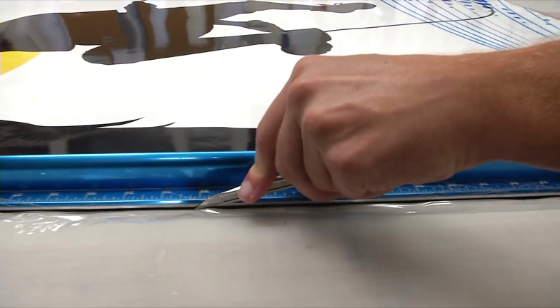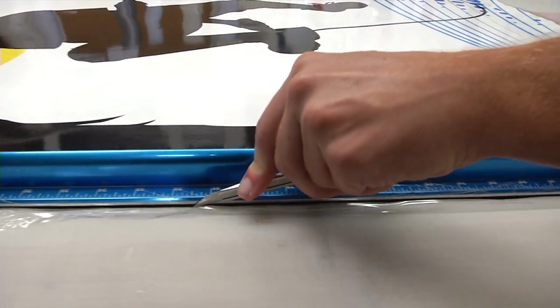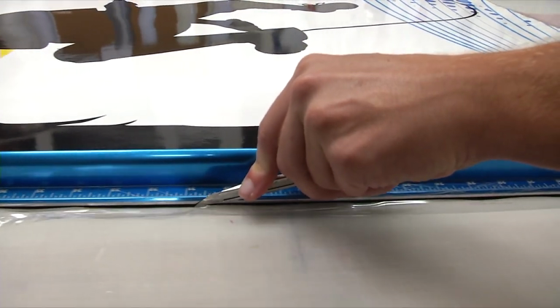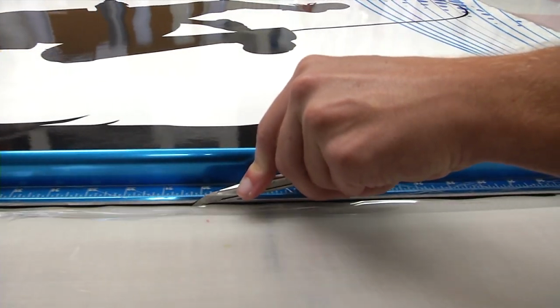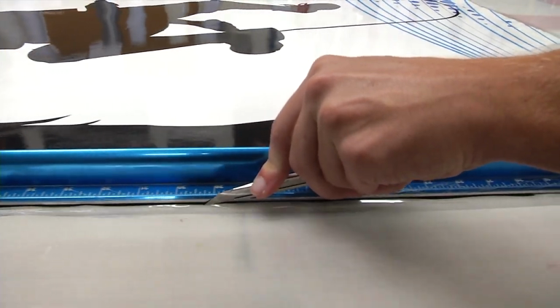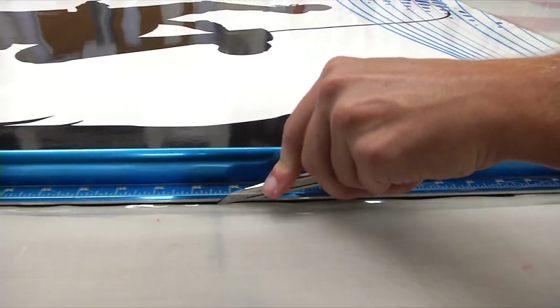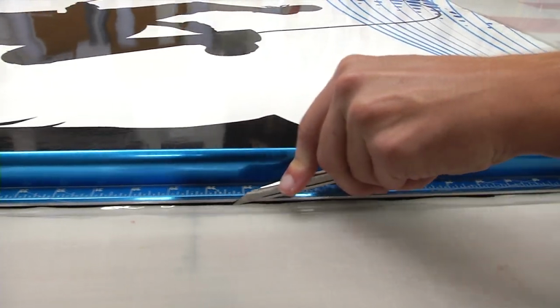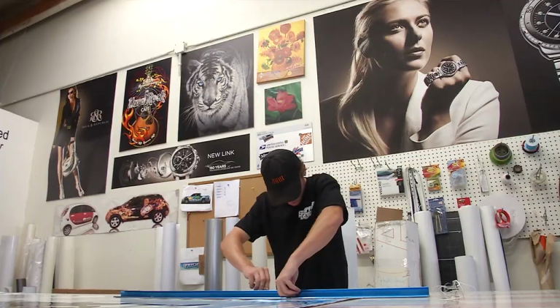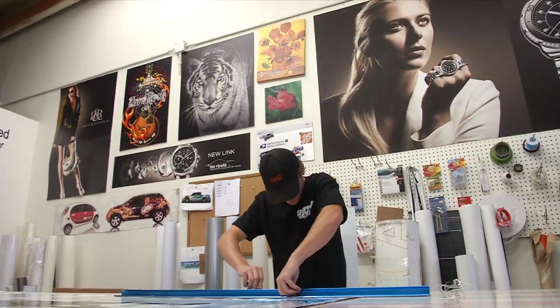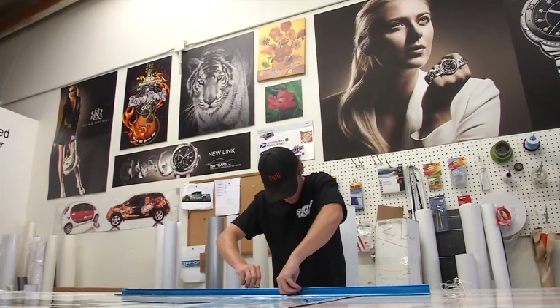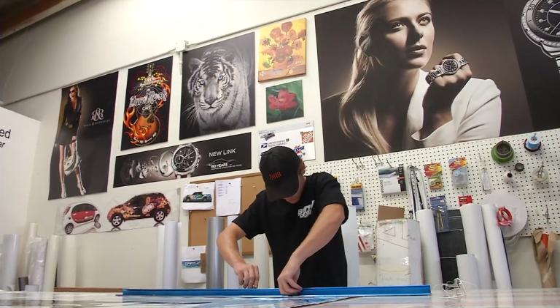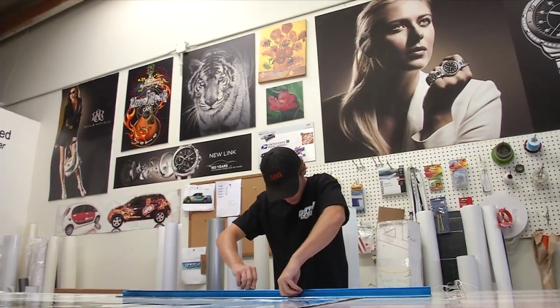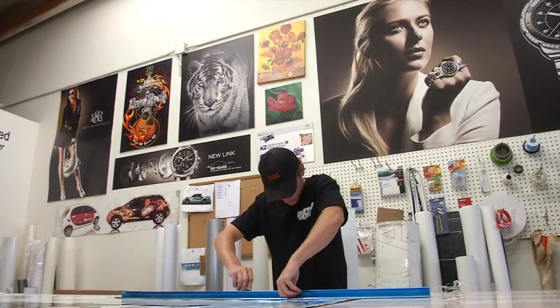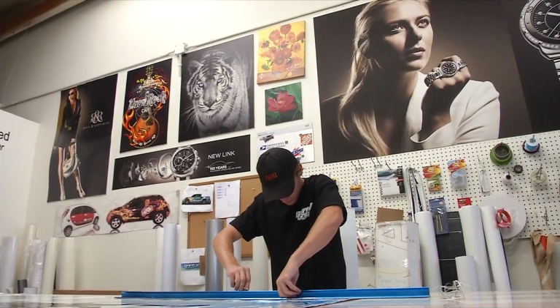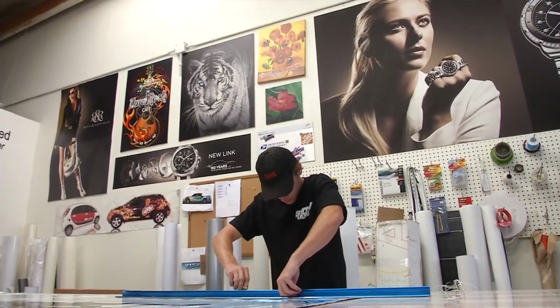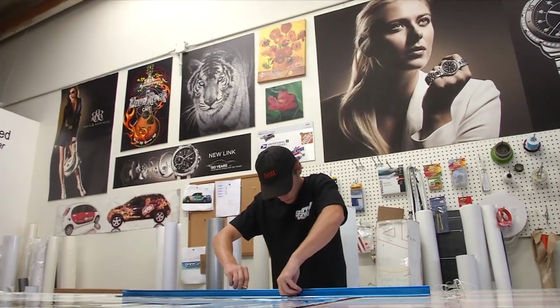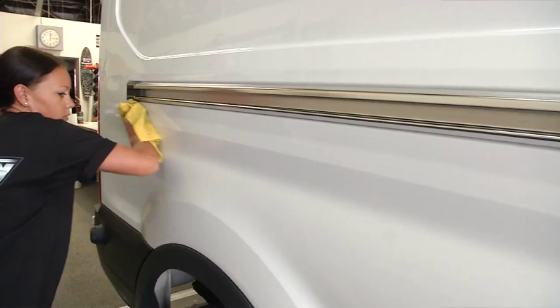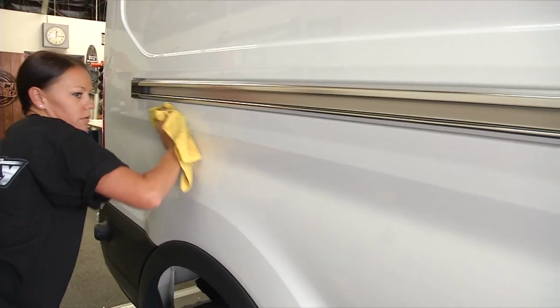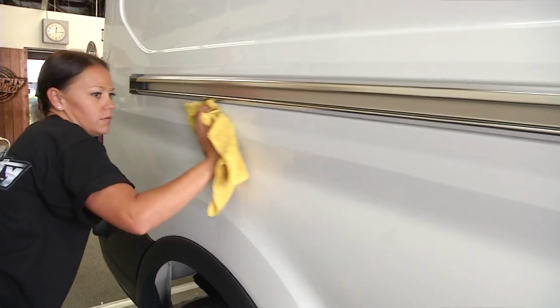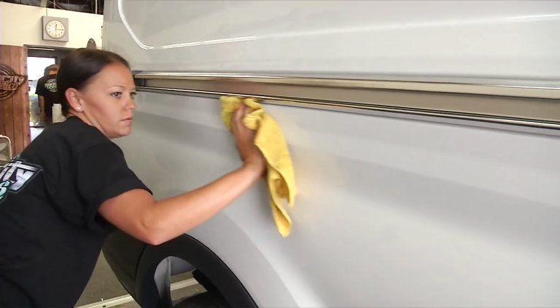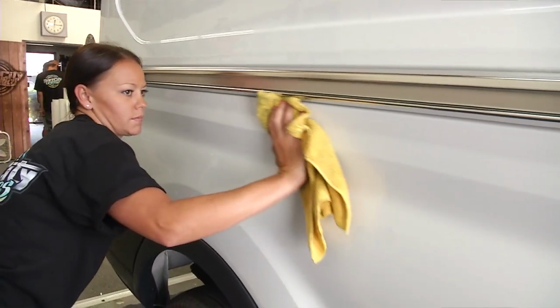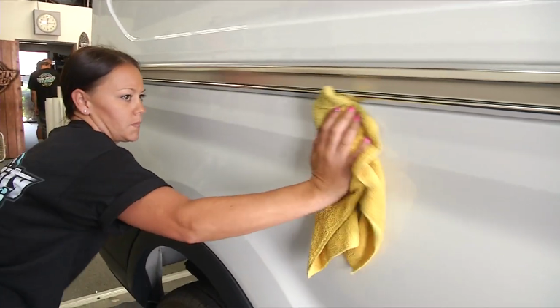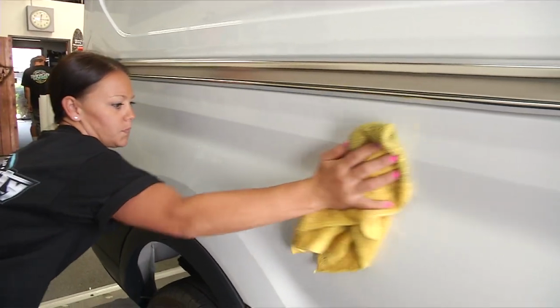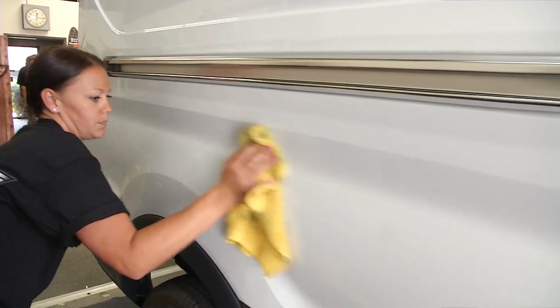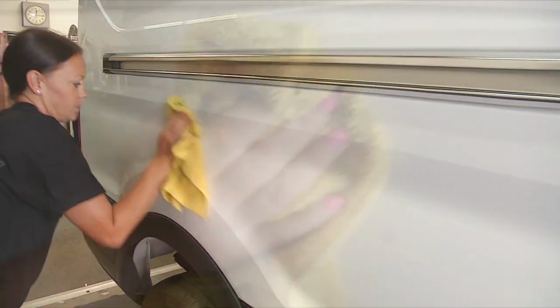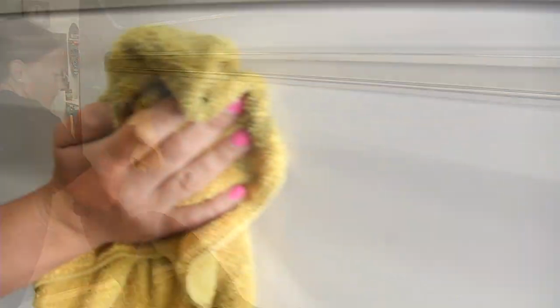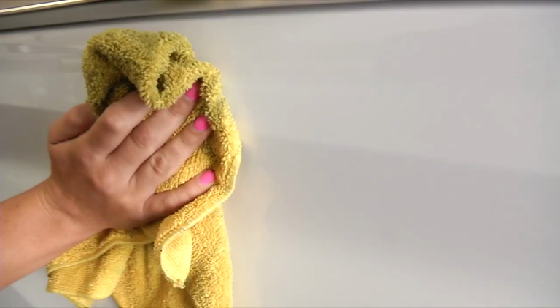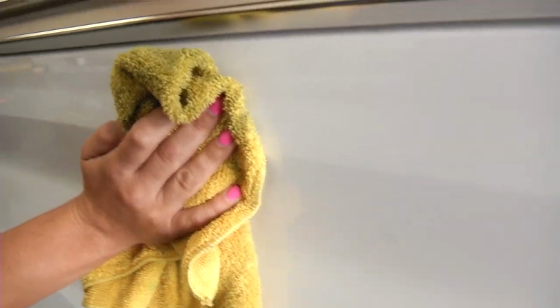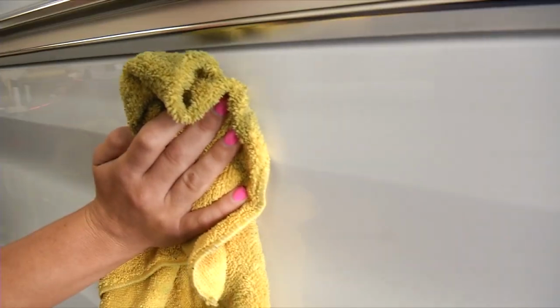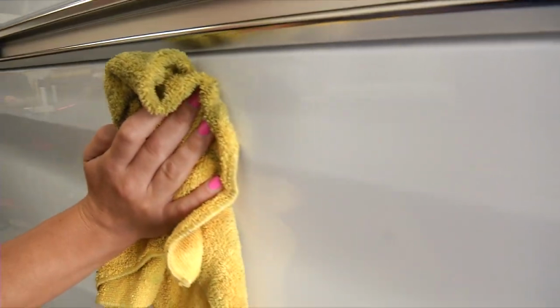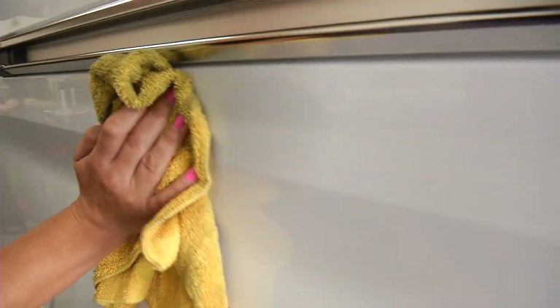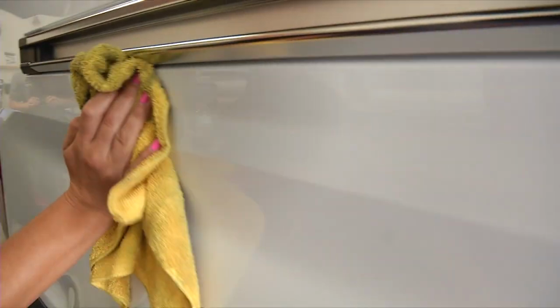You kiss-cut all the edges to the graphics. After that, you prep the actual van and get it nice and clean.